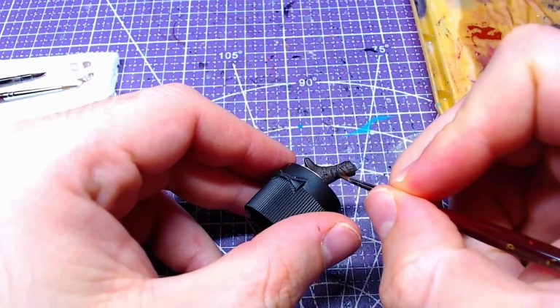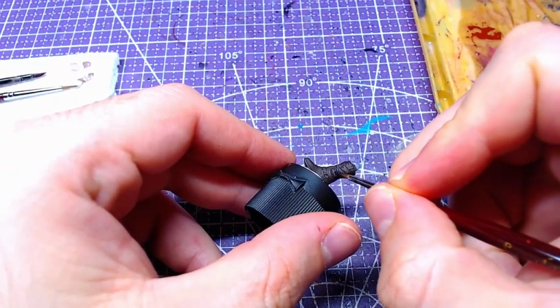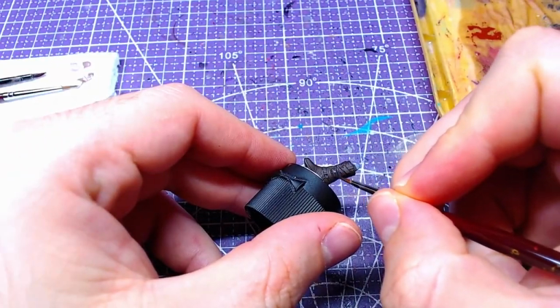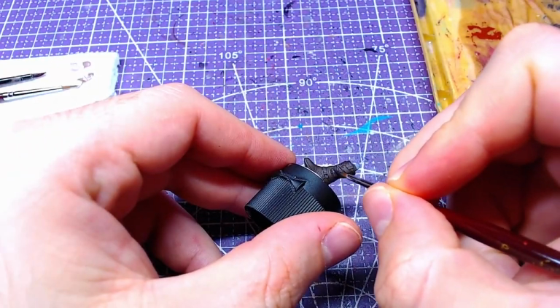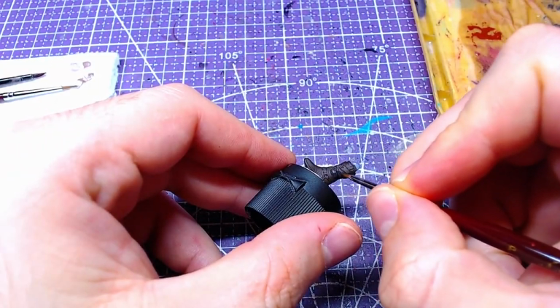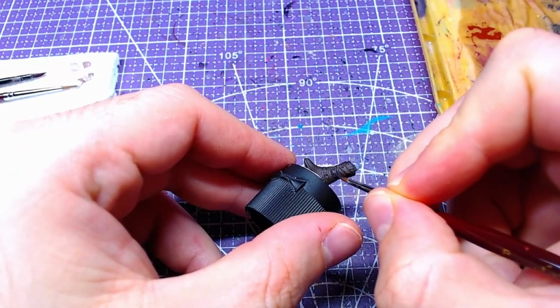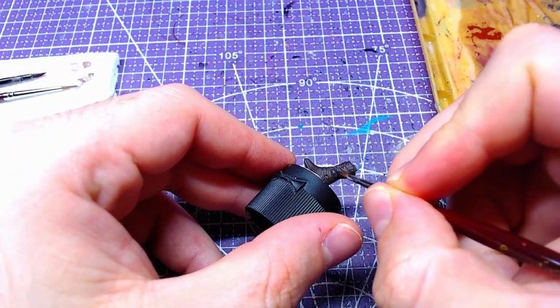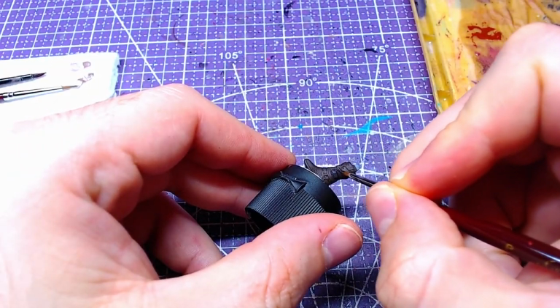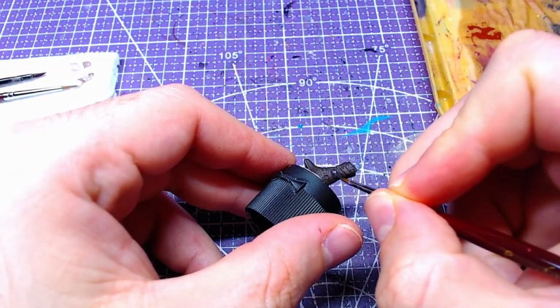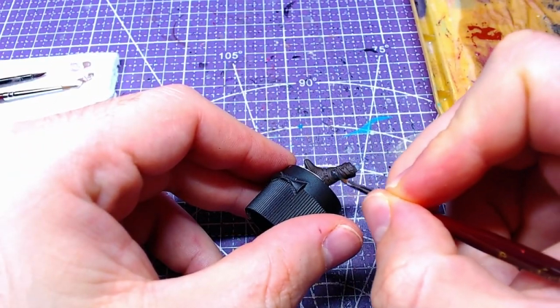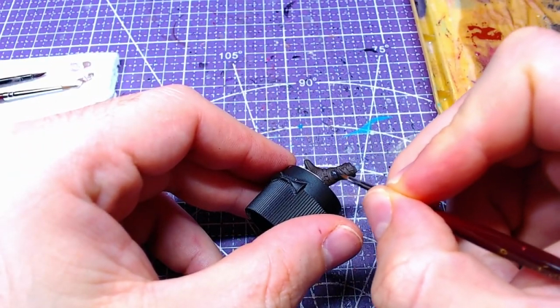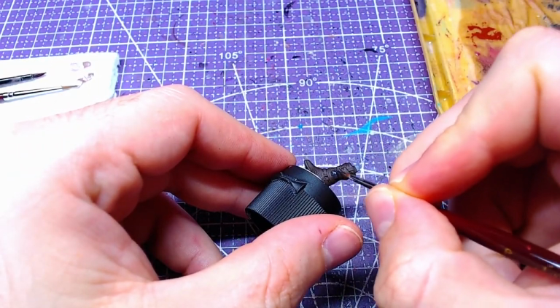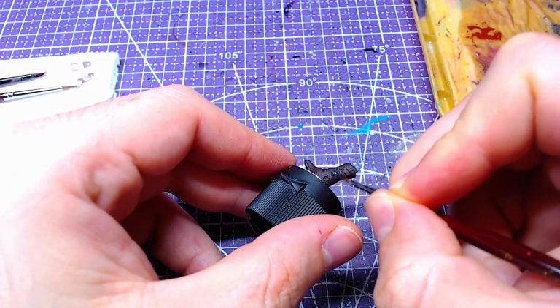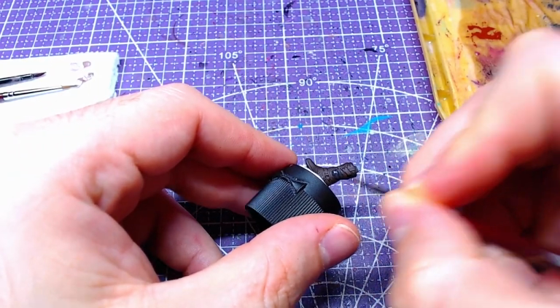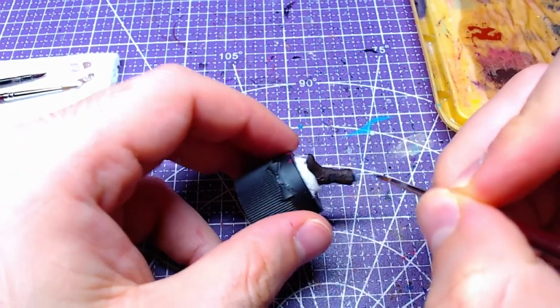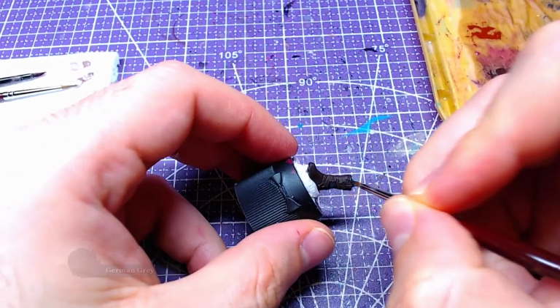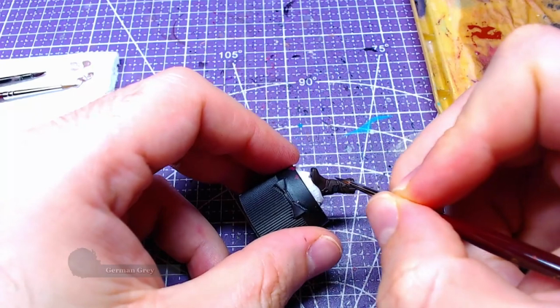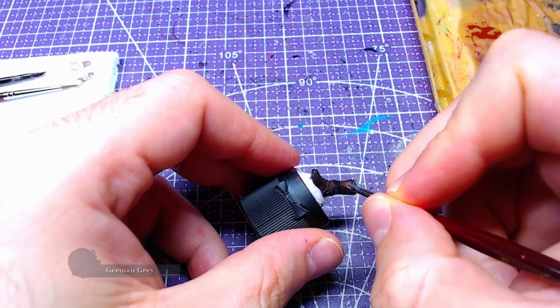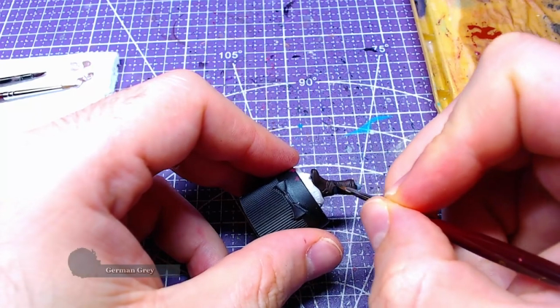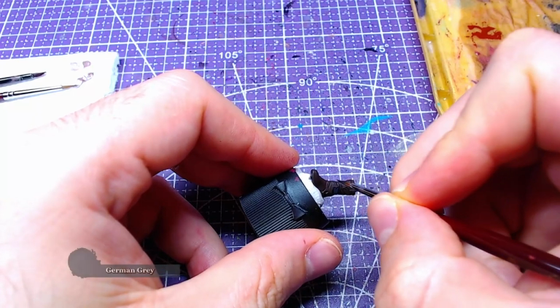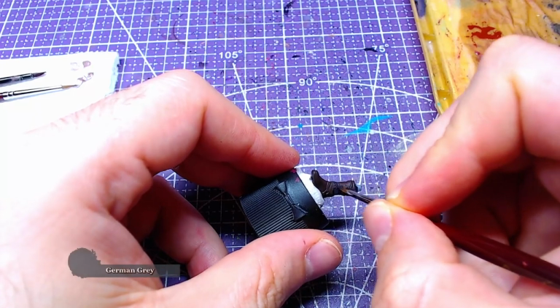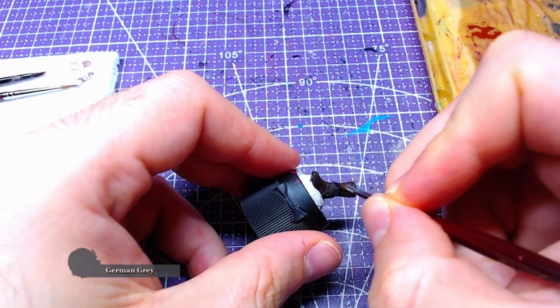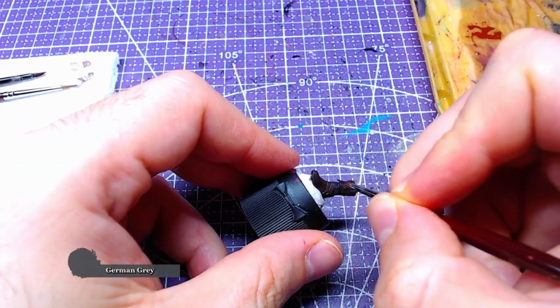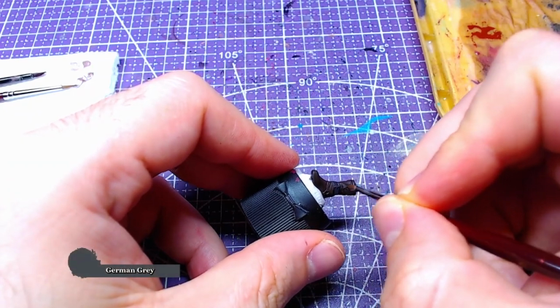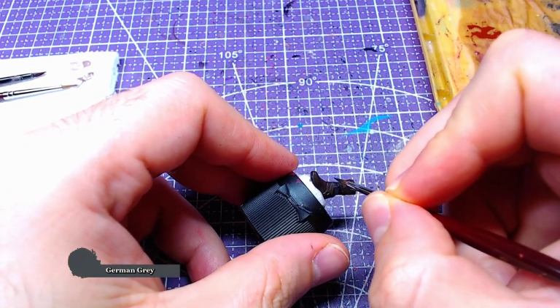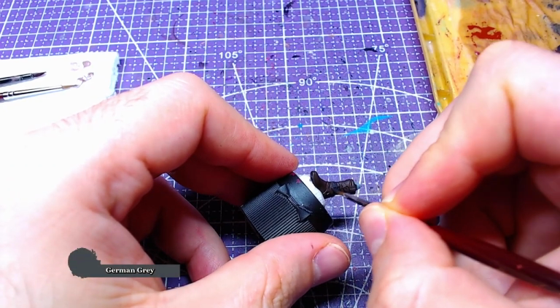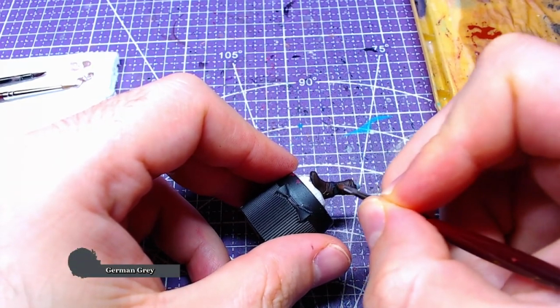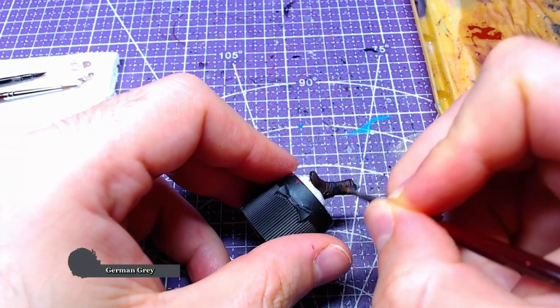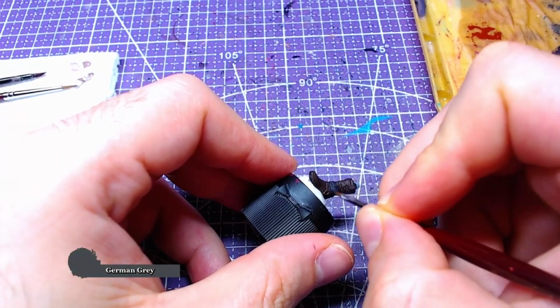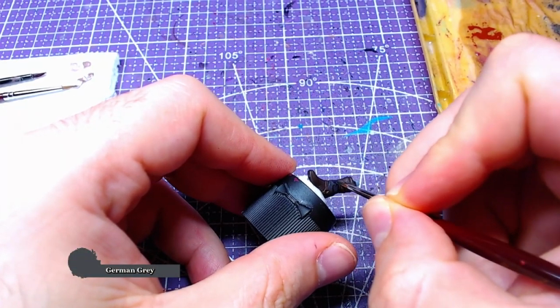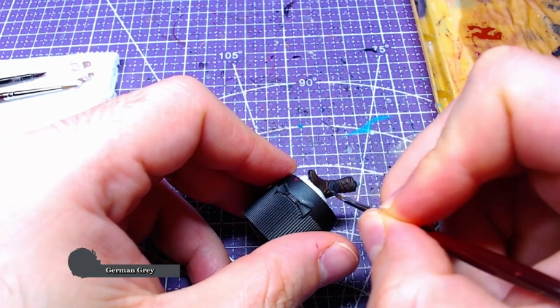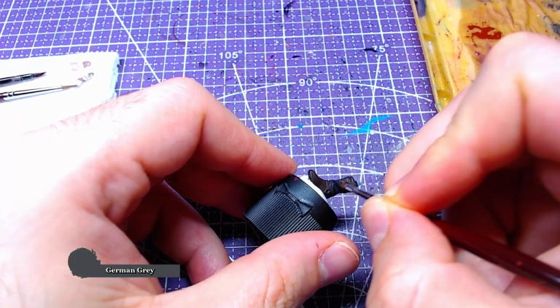To proceed, we need to paint all straps with German Grey. Two thin coats will suffice.